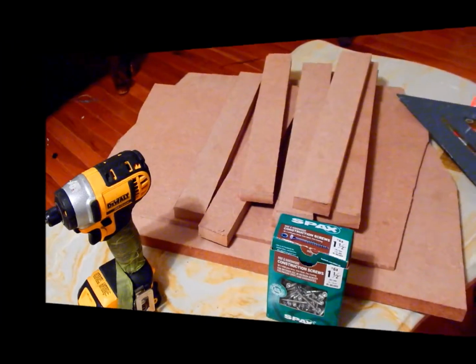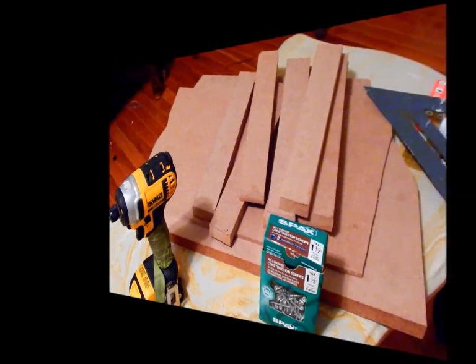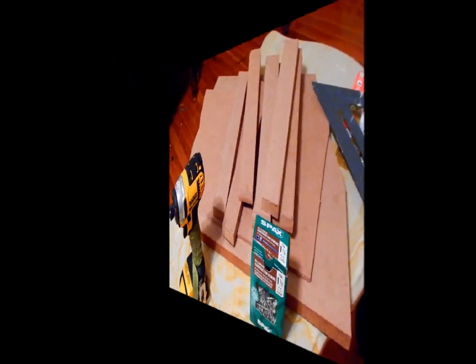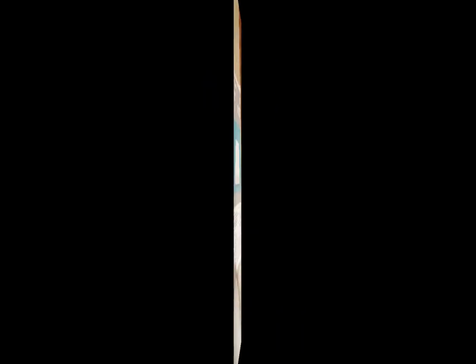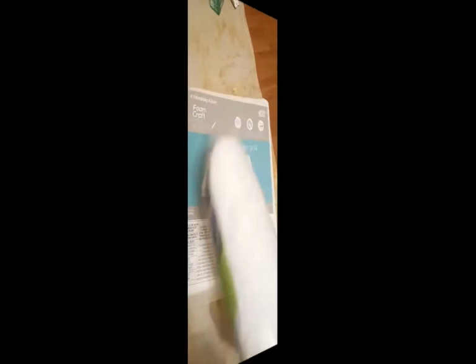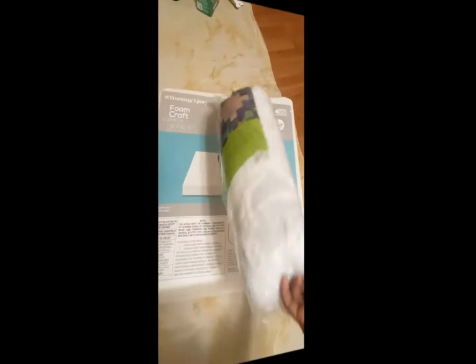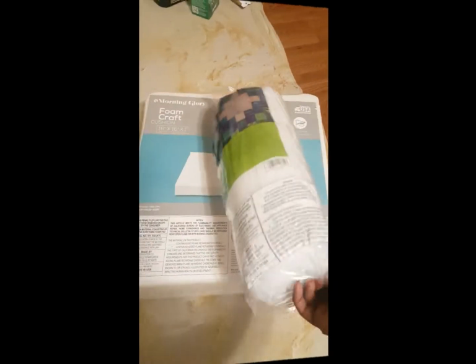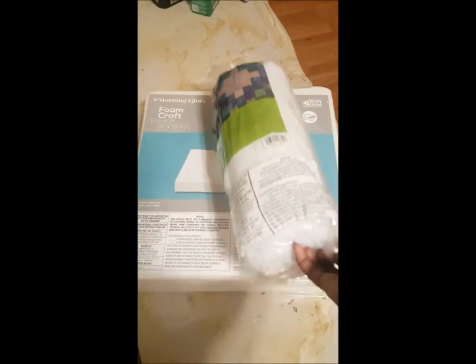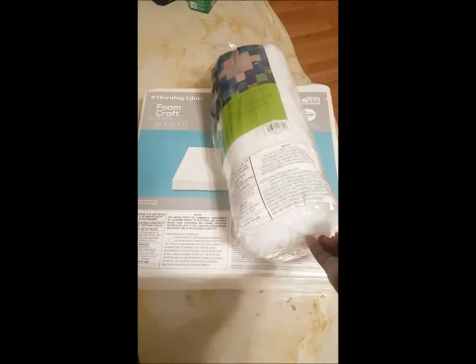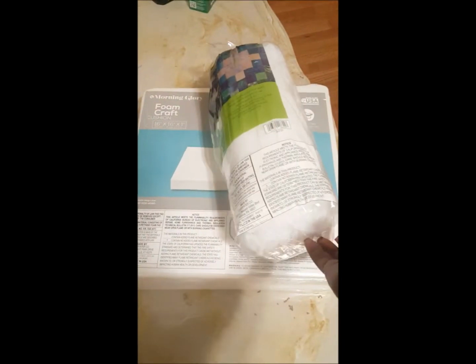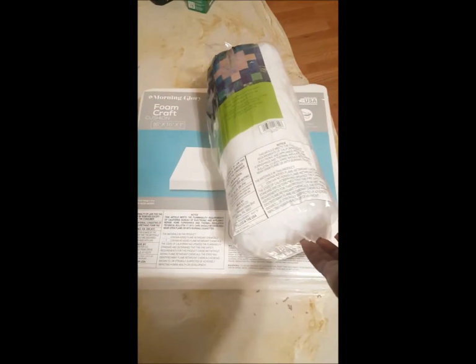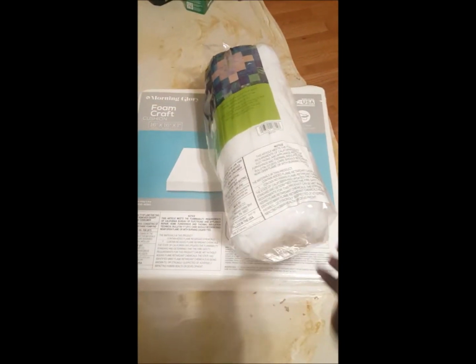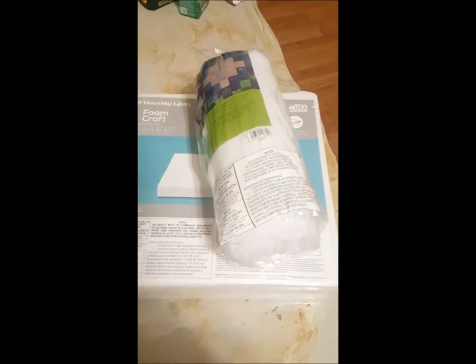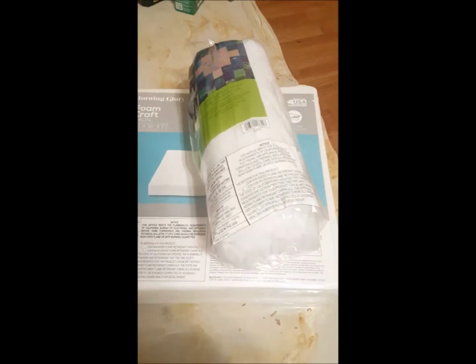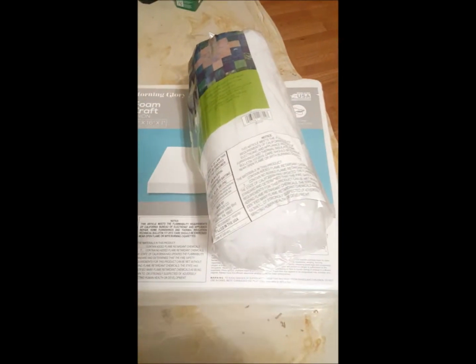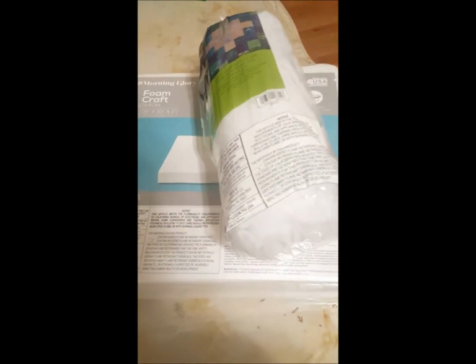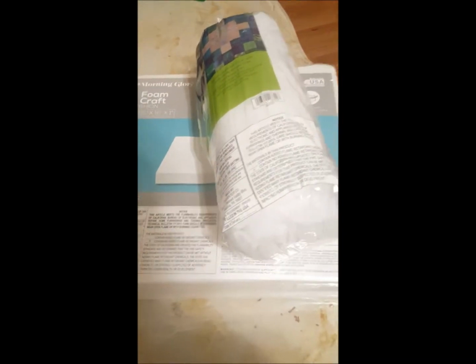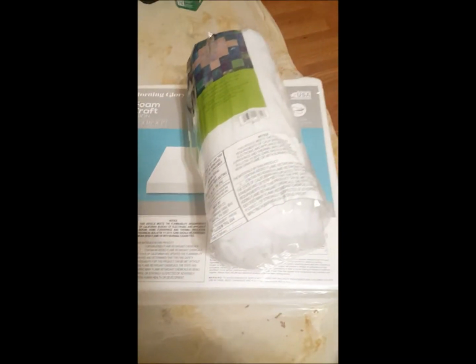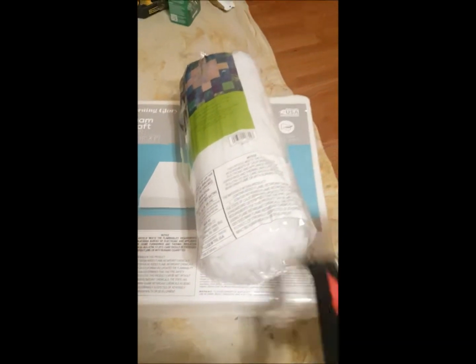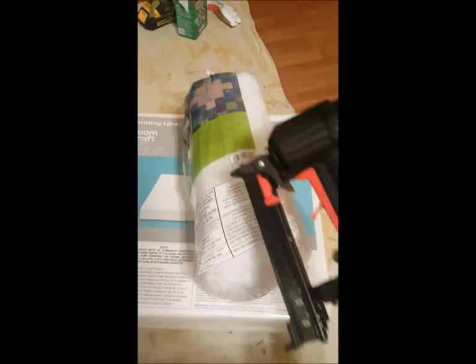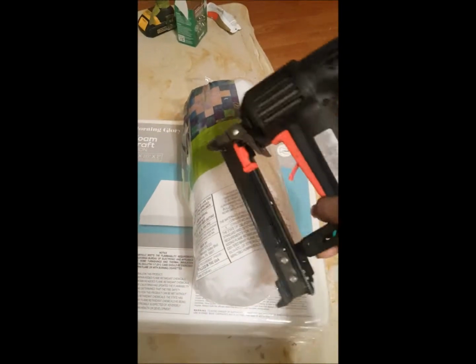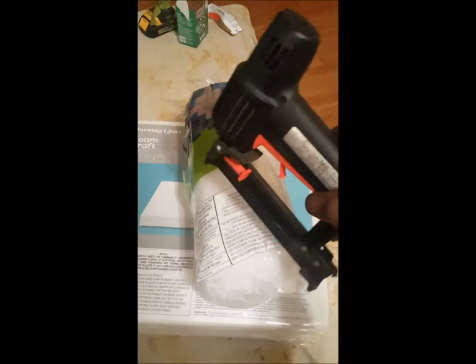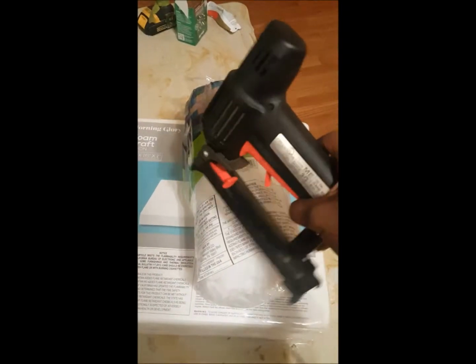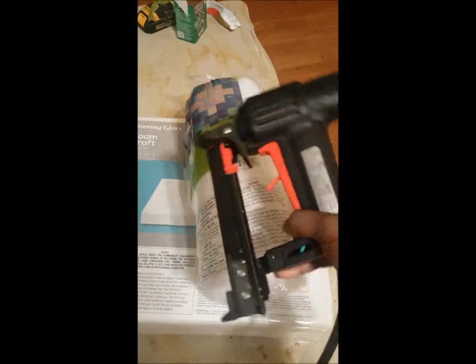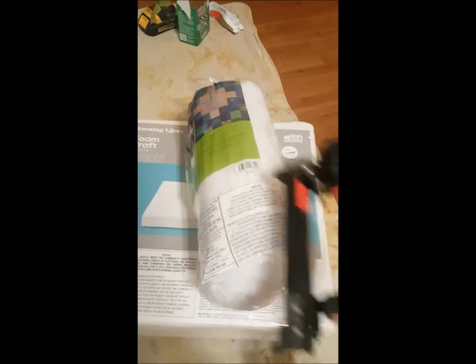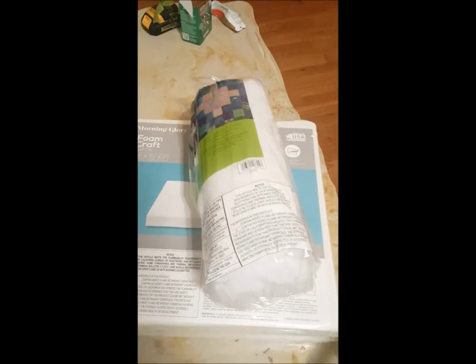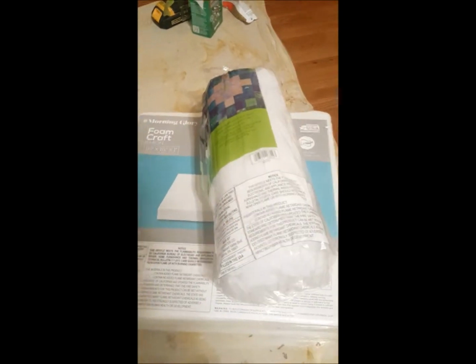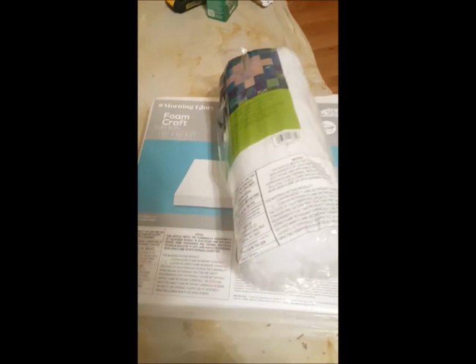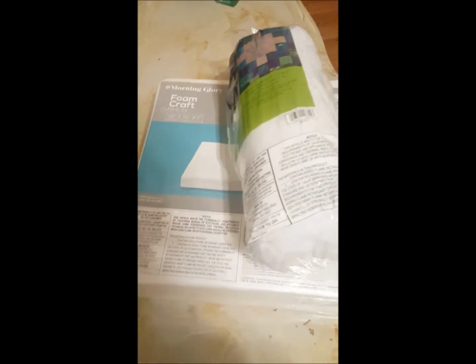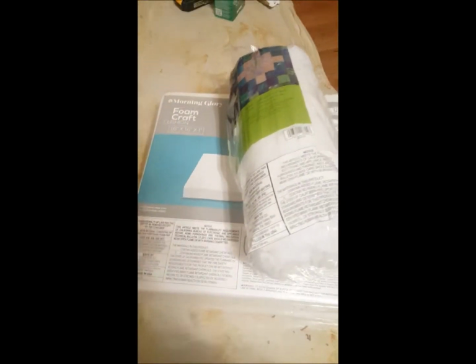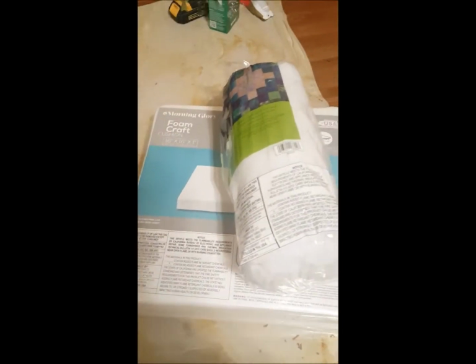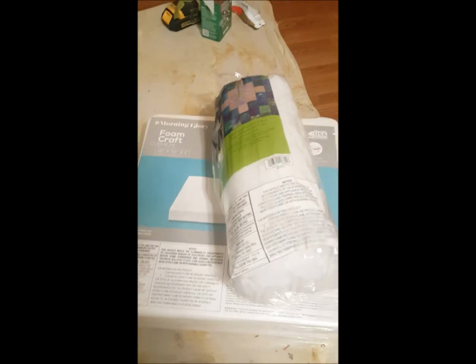You will need batting, crafting foam, a staple gun, and fabric of your choice.